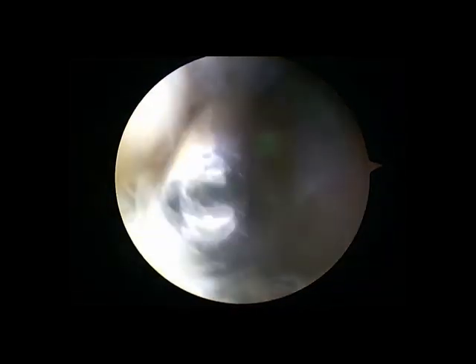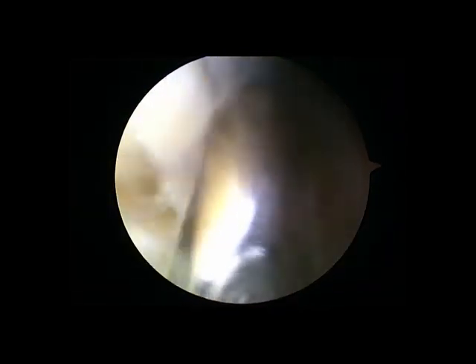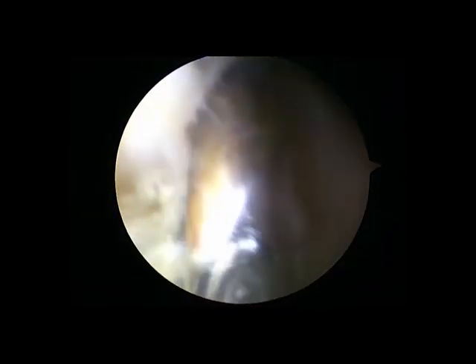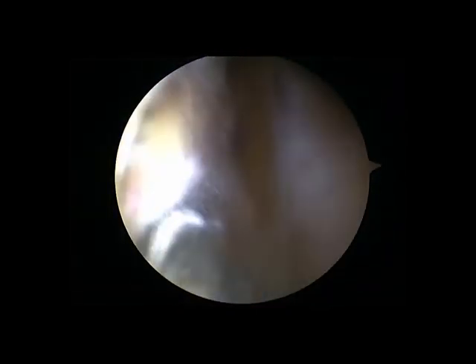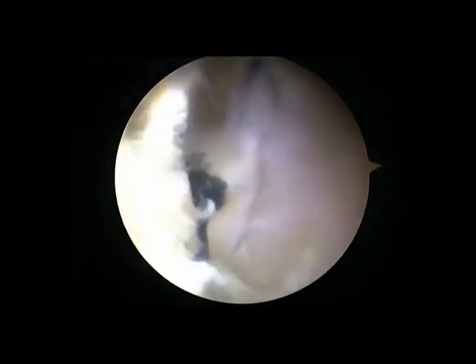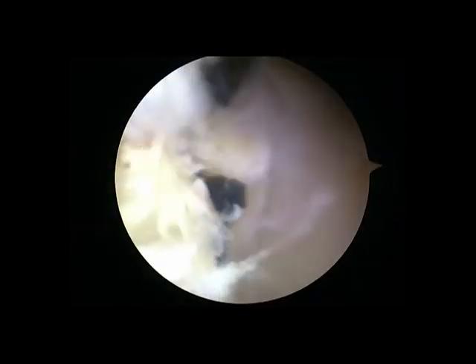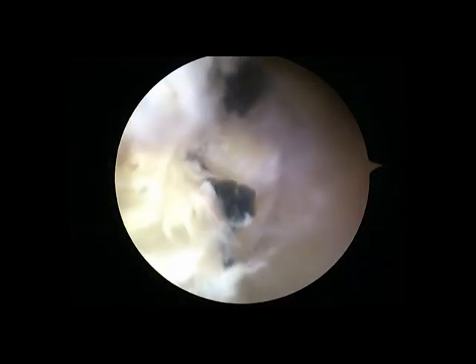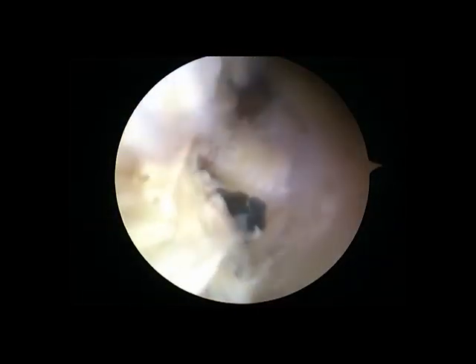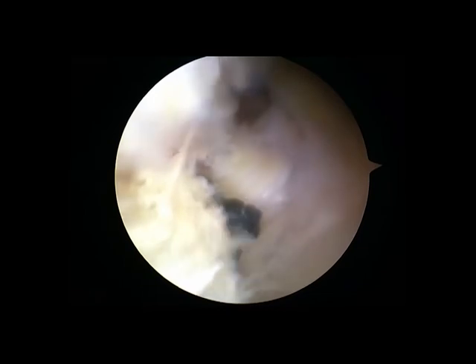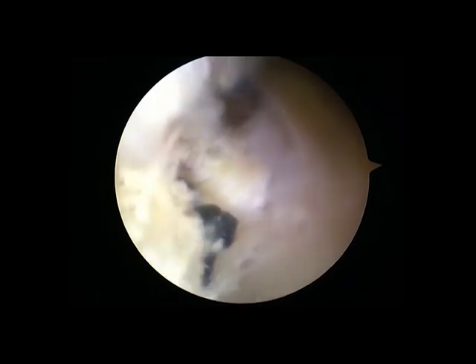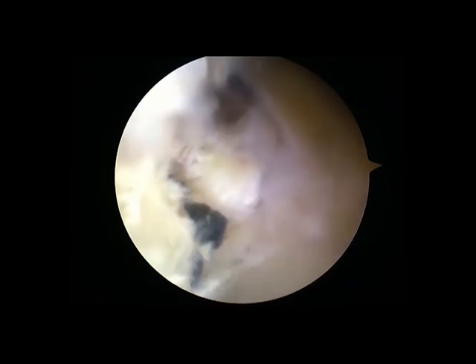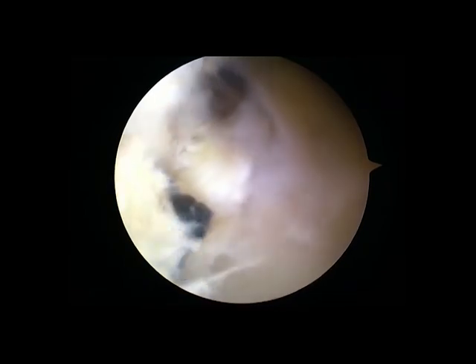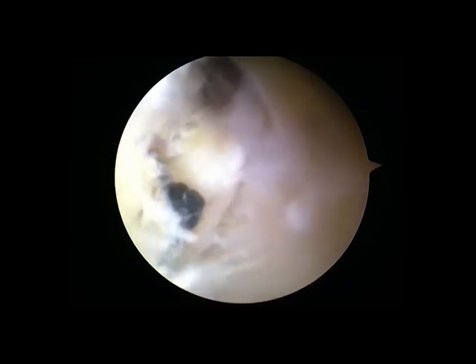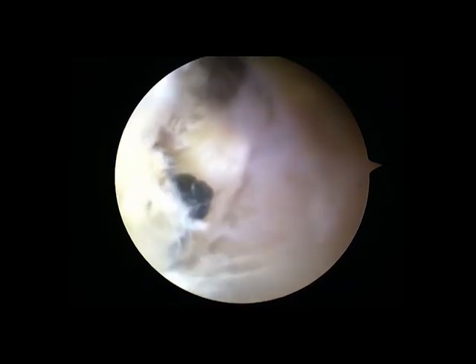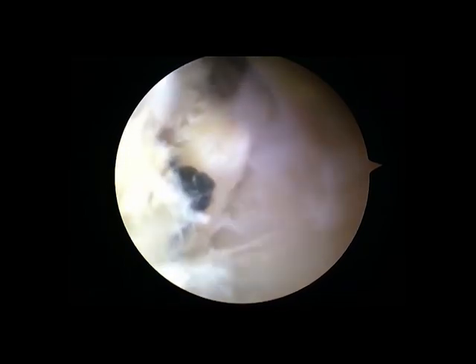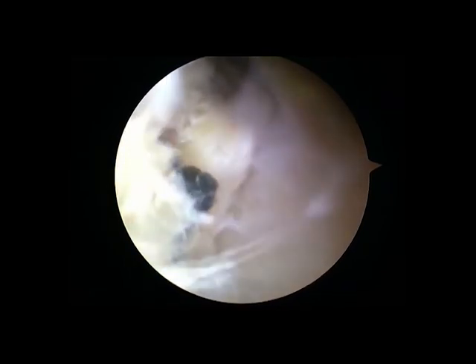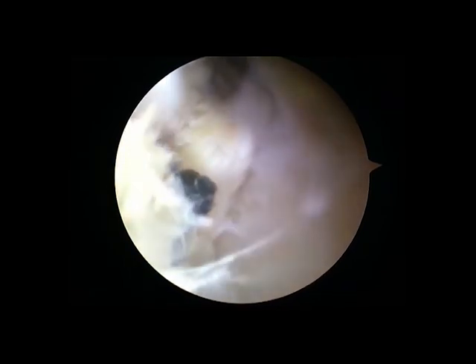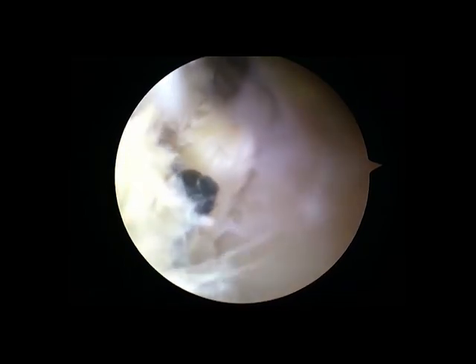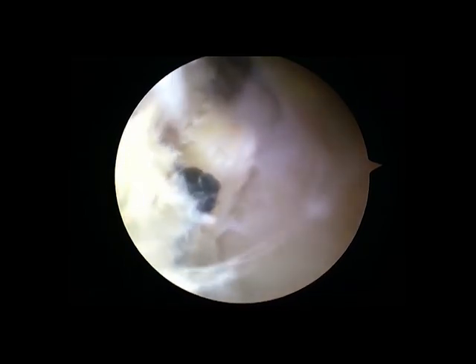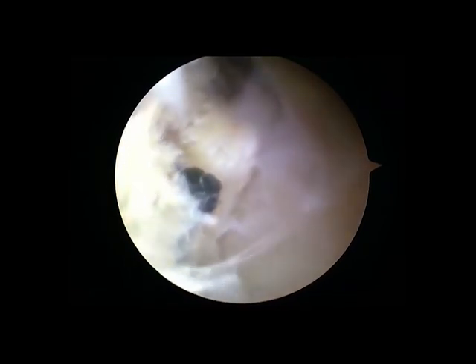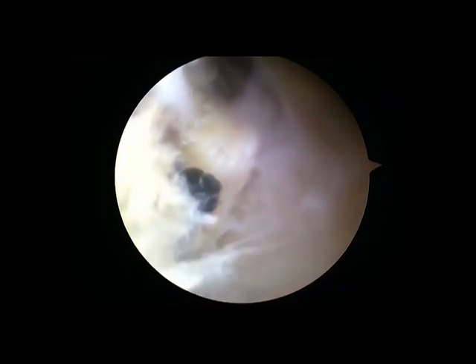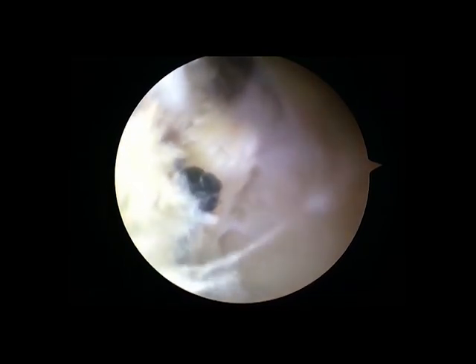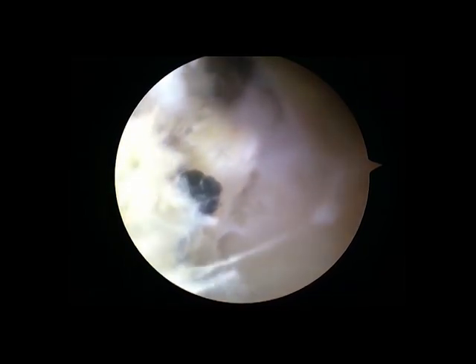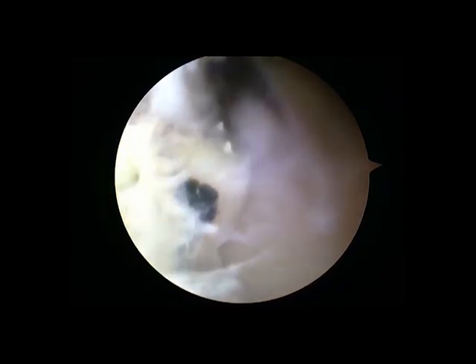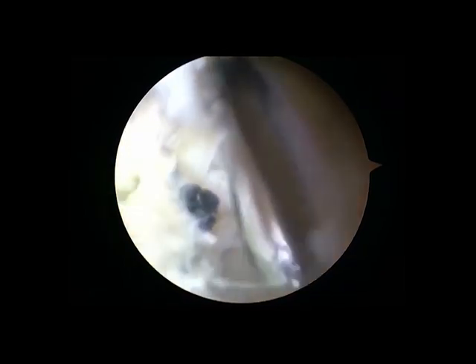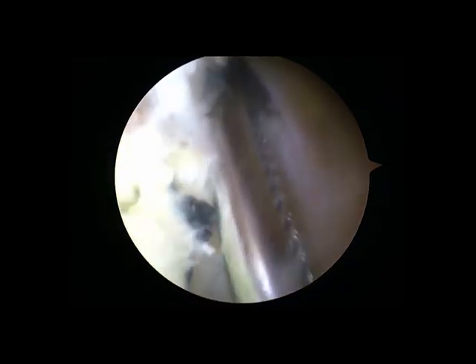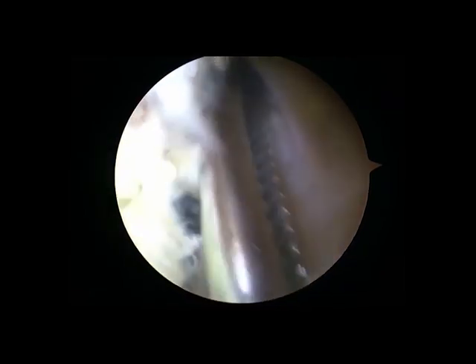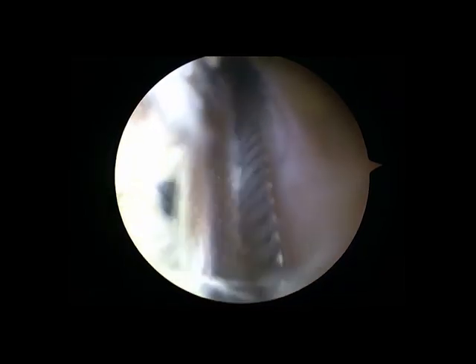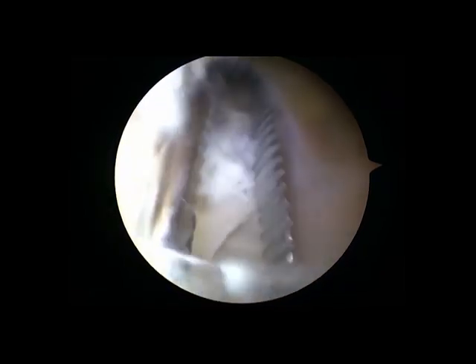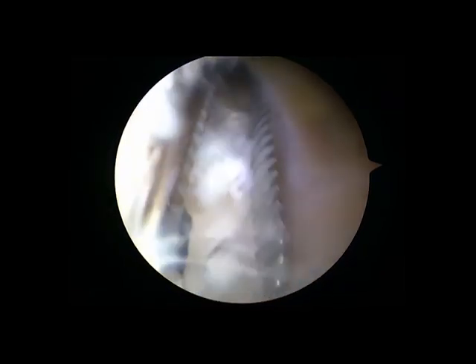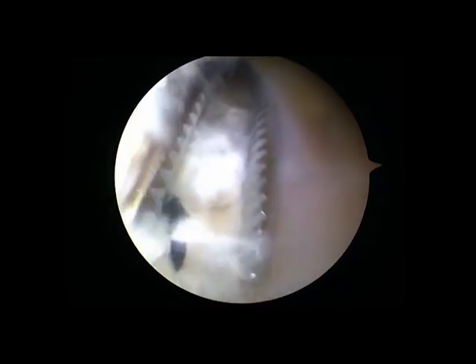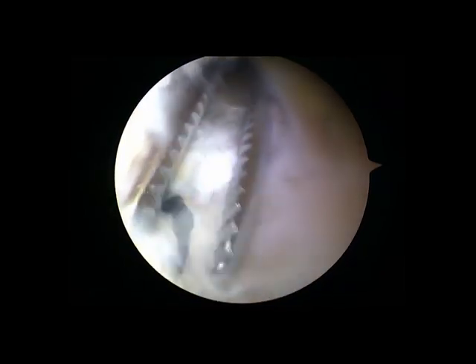As shown in the video, a non-absorbable suture can be seen, and it is then removed.